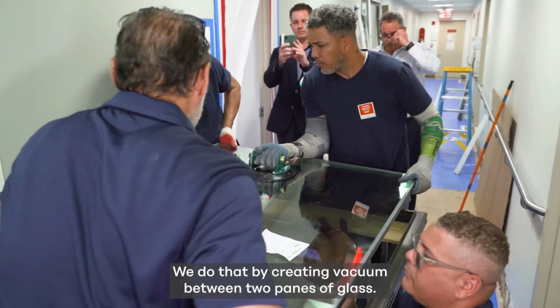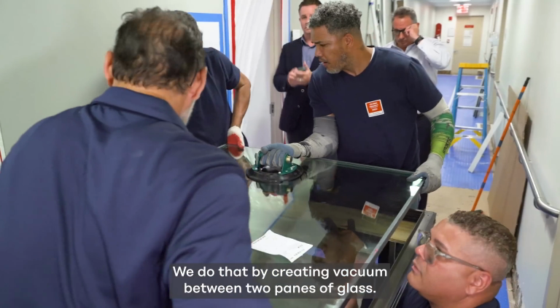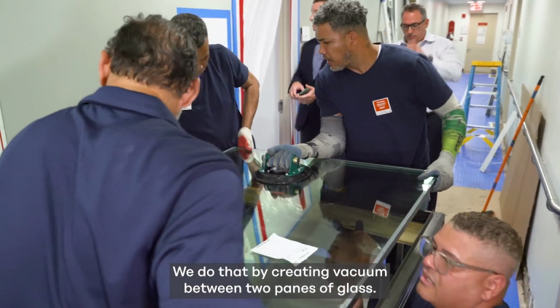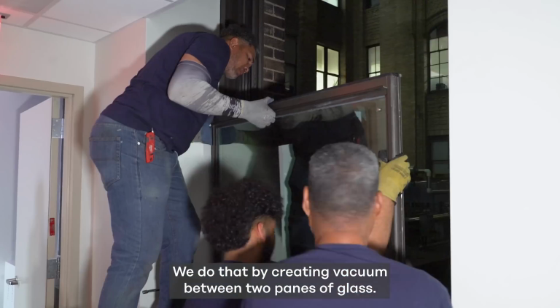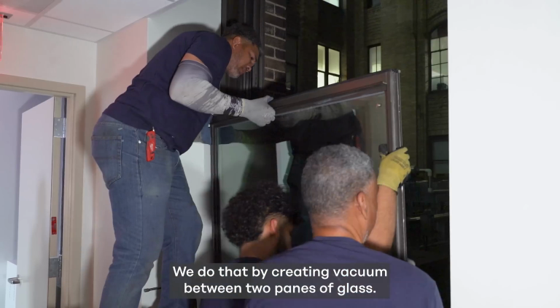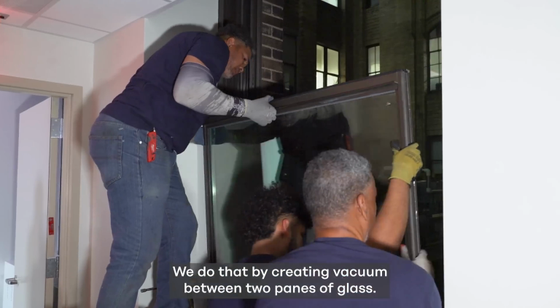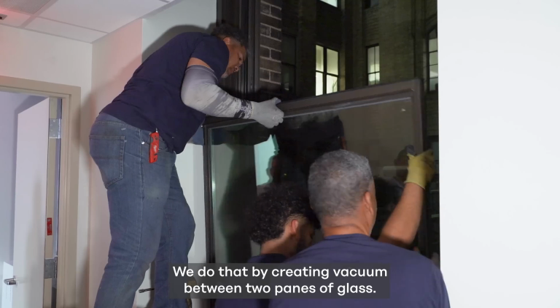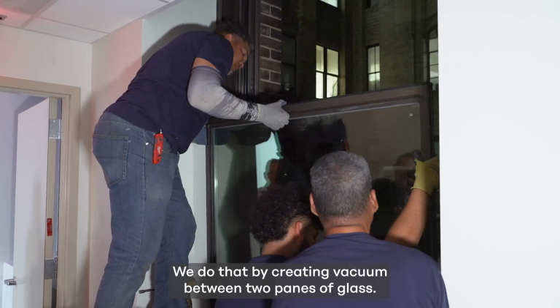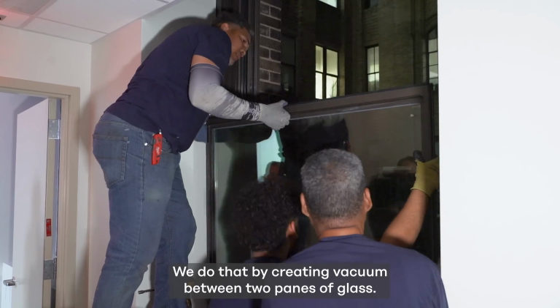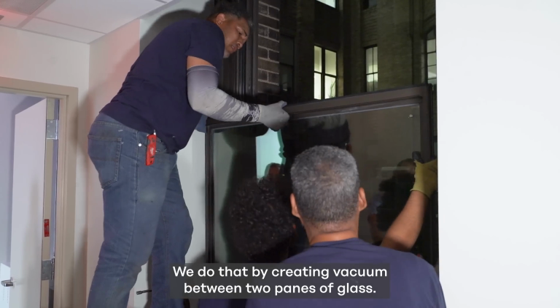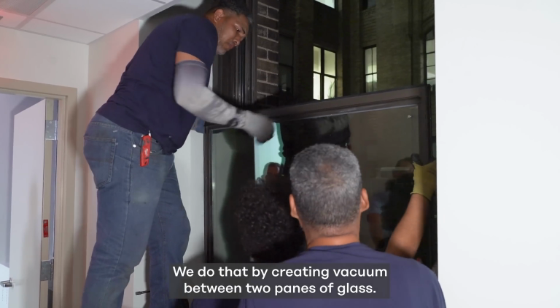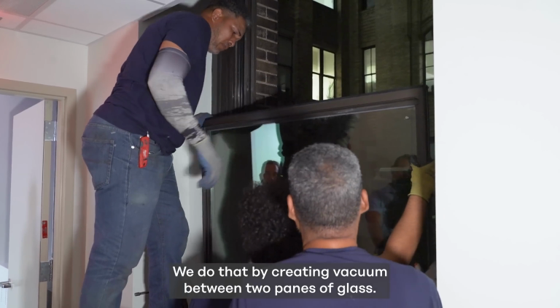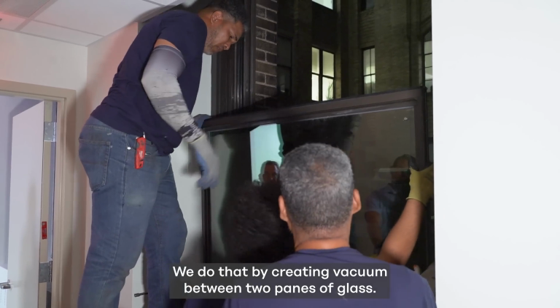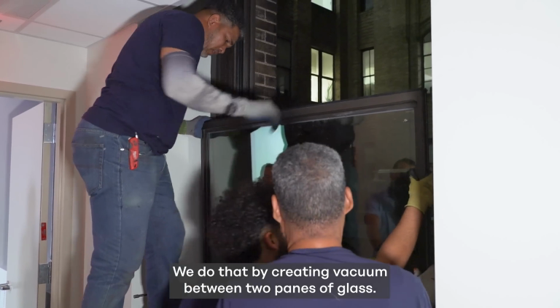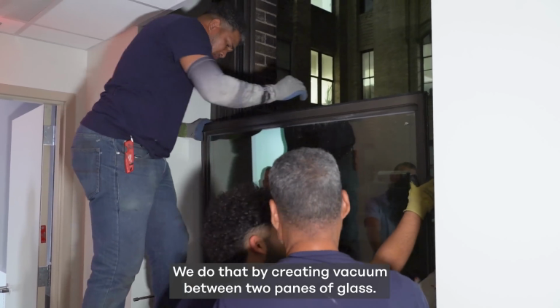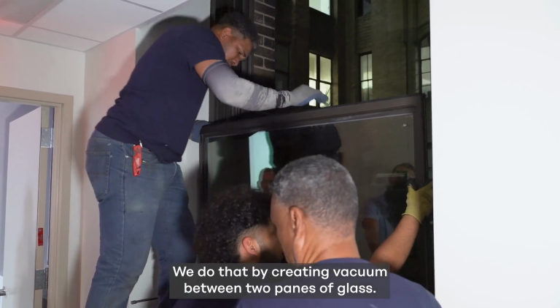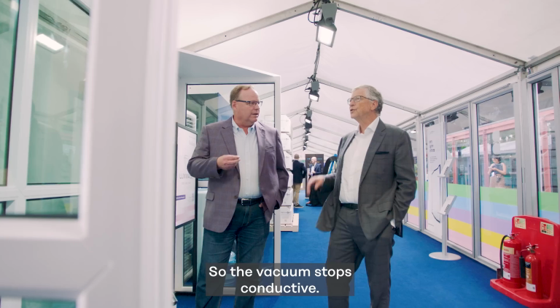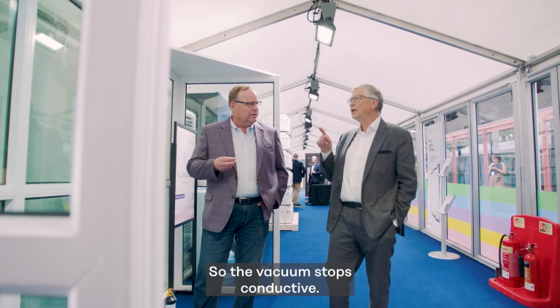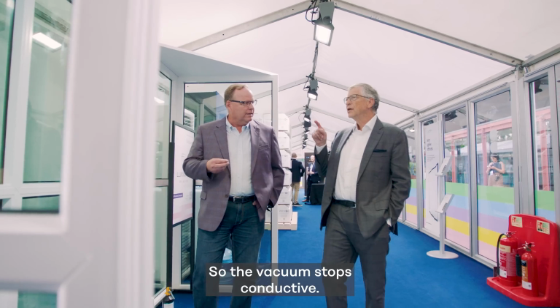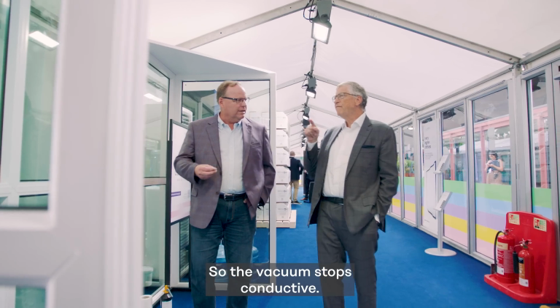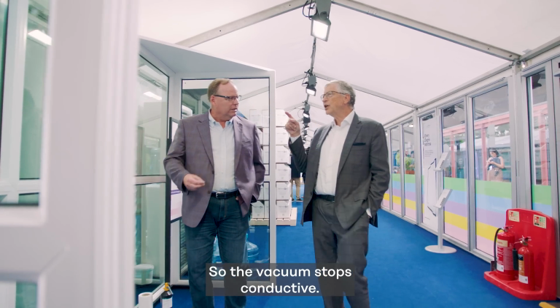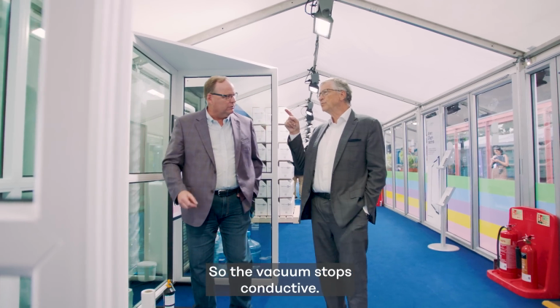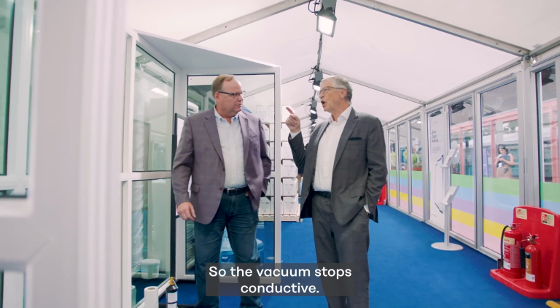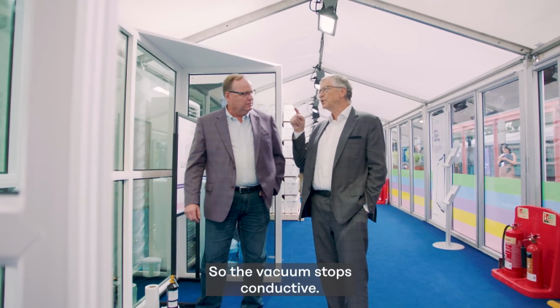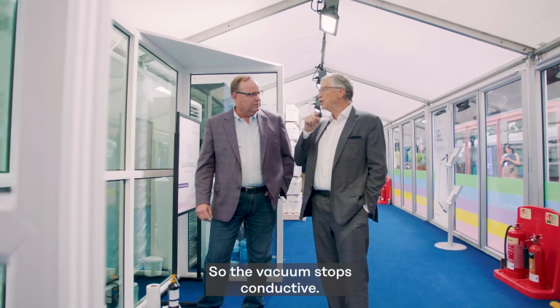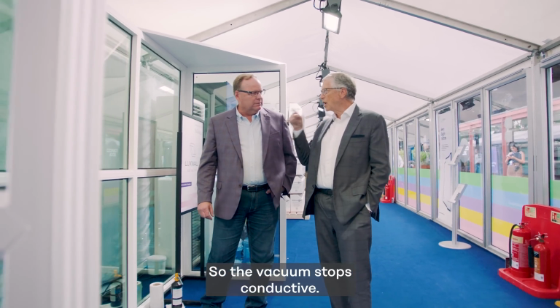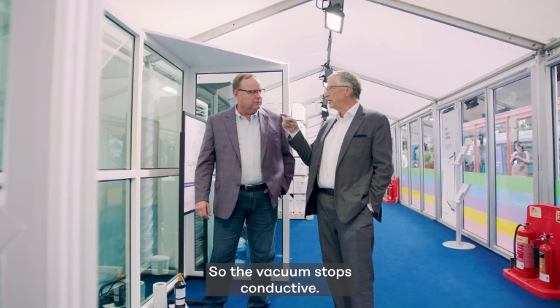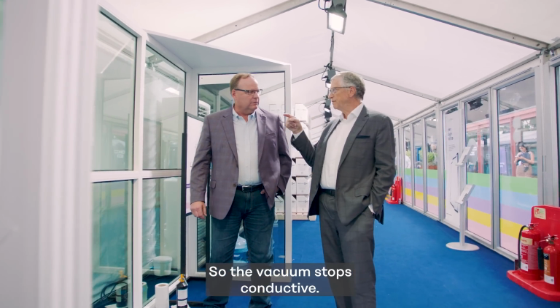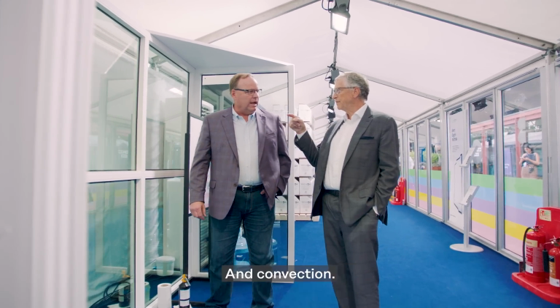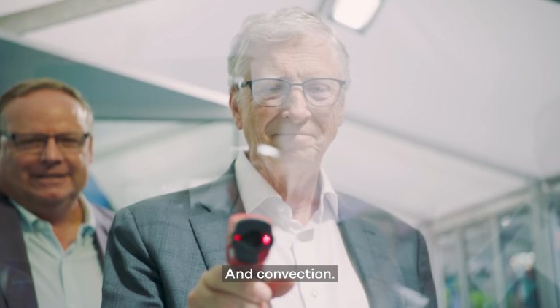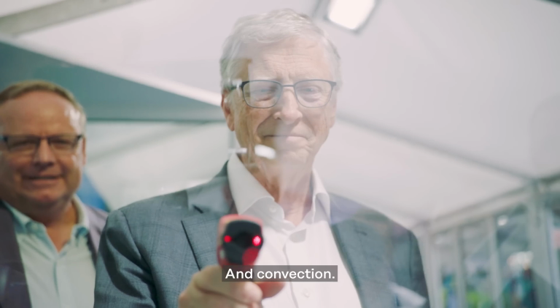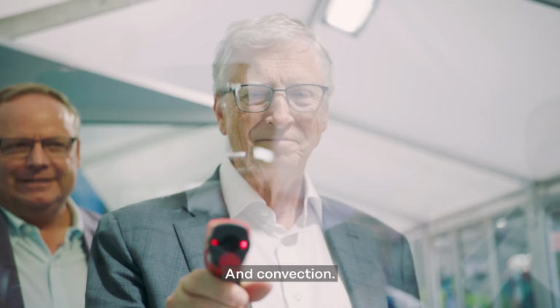We do that by creating a vacuum between two panes of glass. The vacuum stops conductive and convective heat transfer.